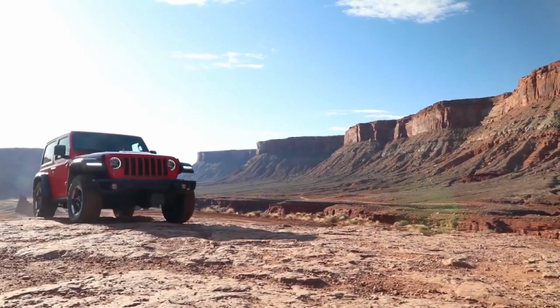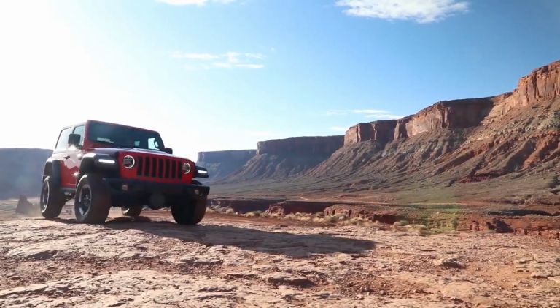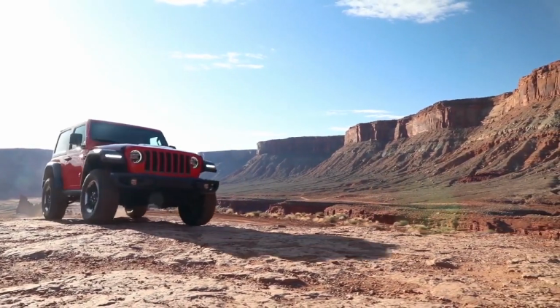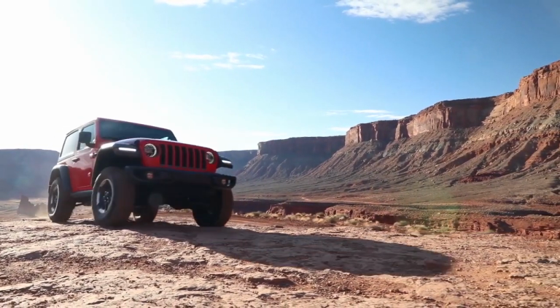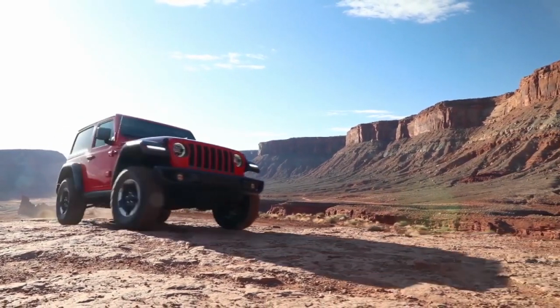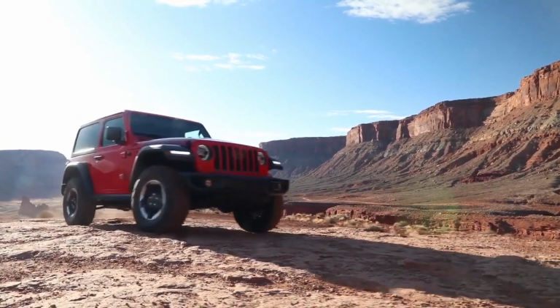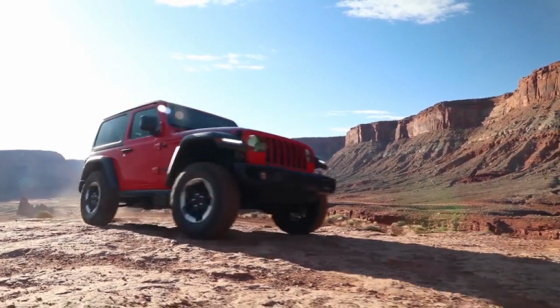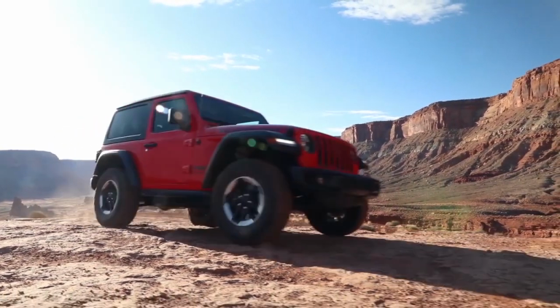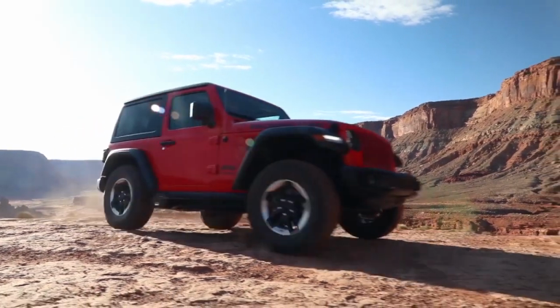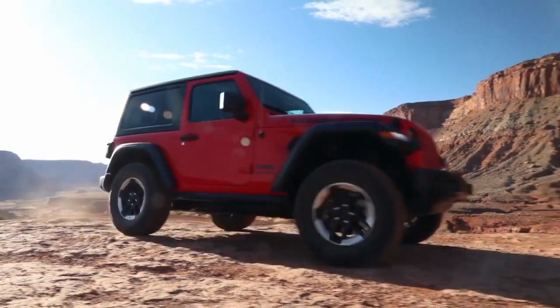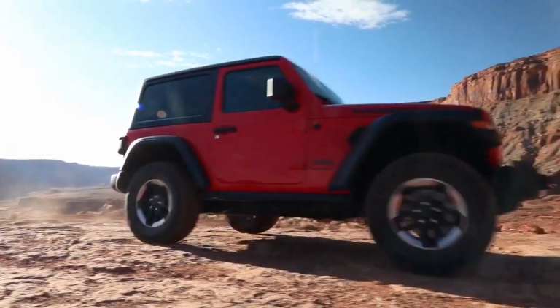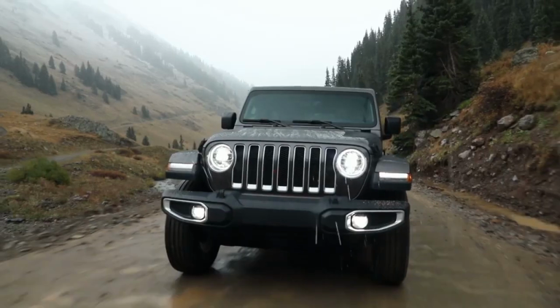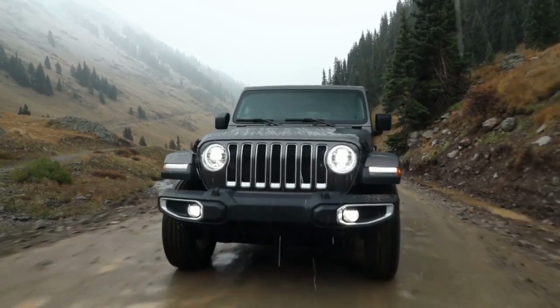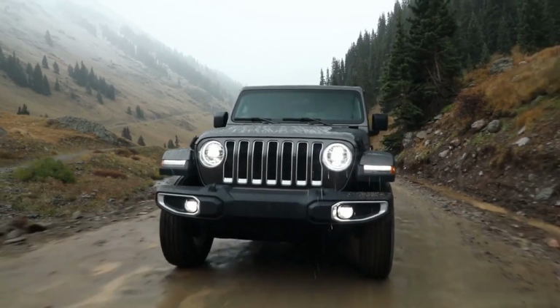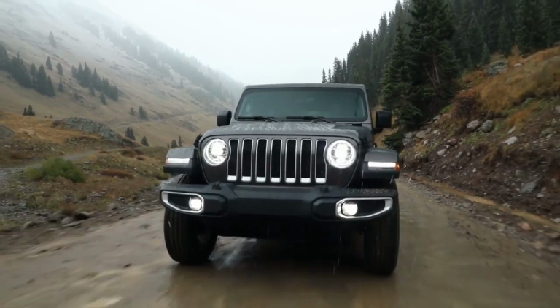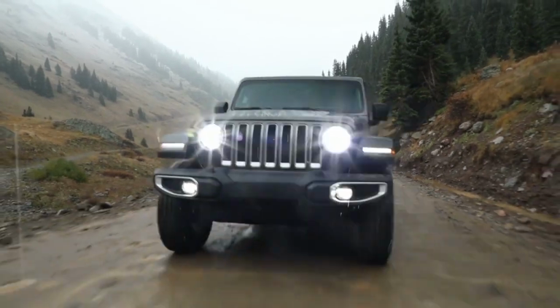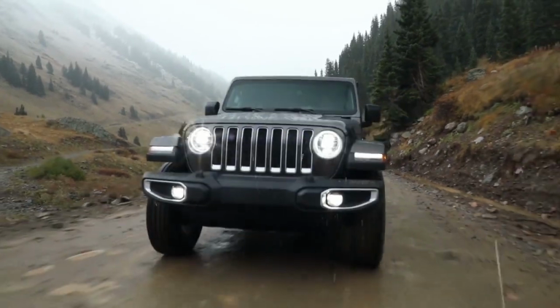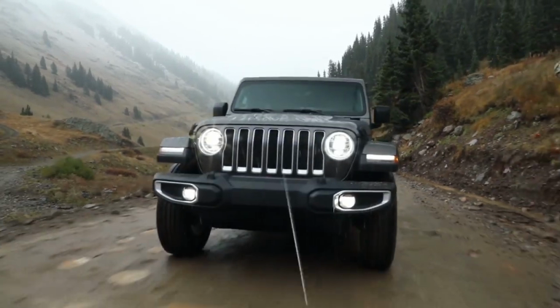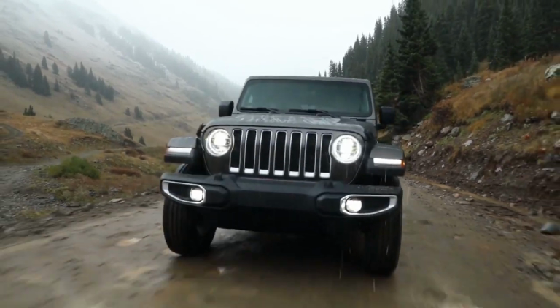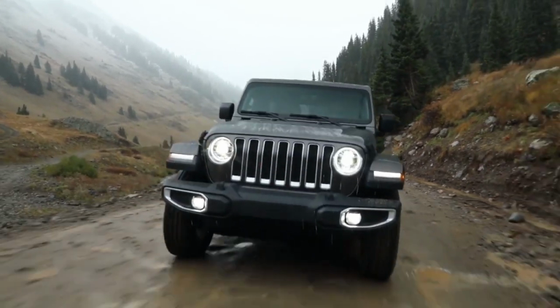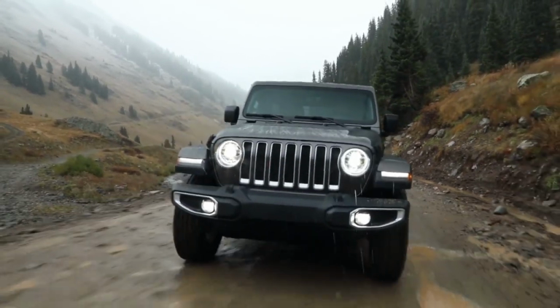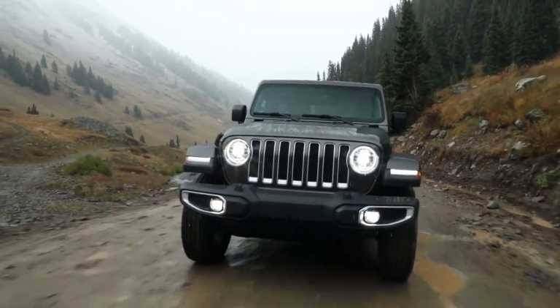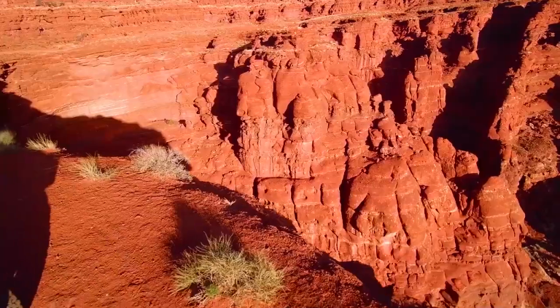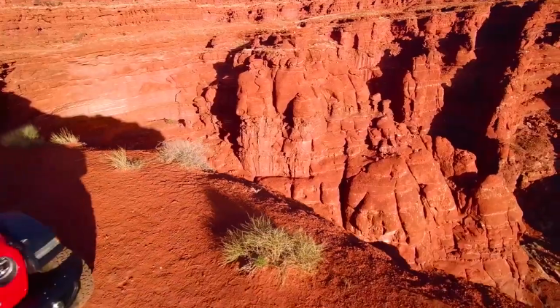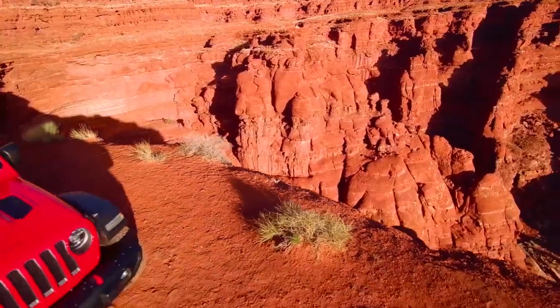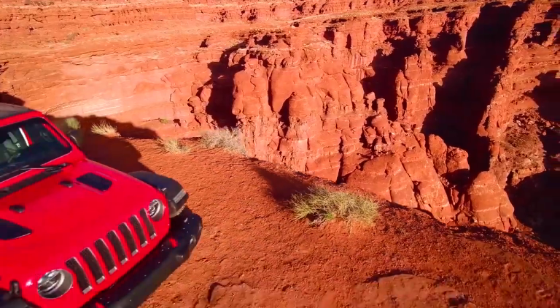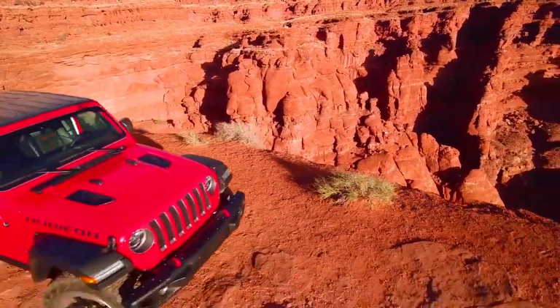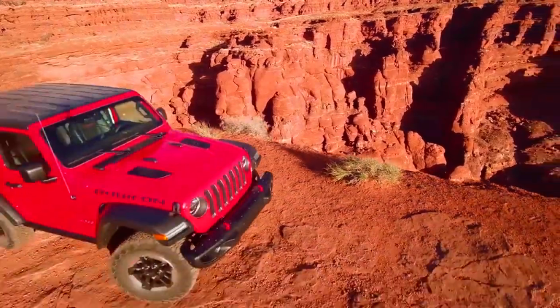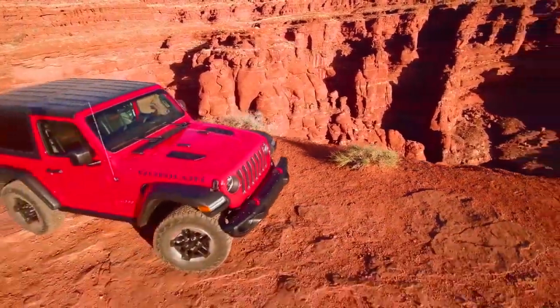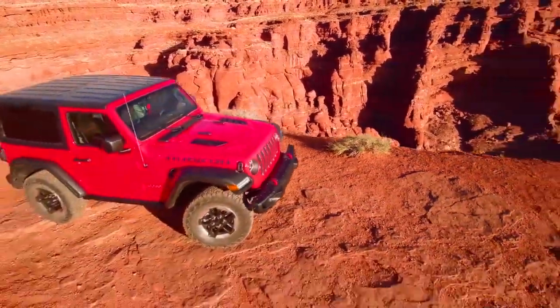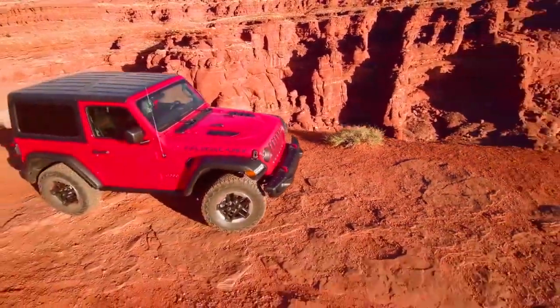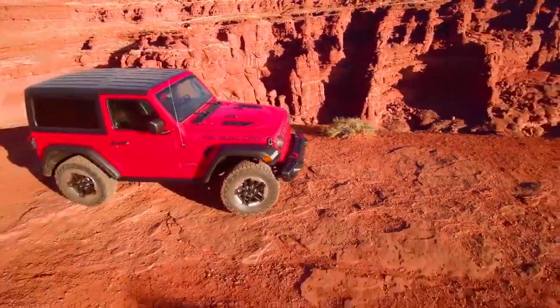Premium armrests and more help make every trip one to remember. This is only a small slice of the all-new Jeep Wrangler — stop by today for a test drive.